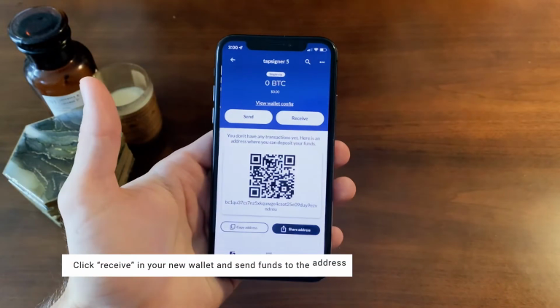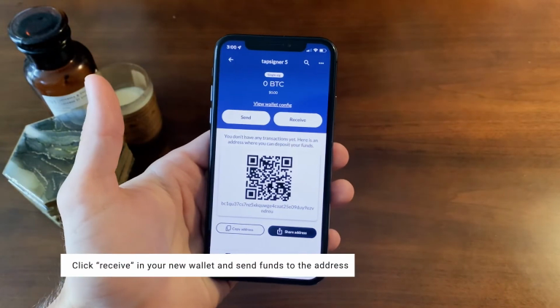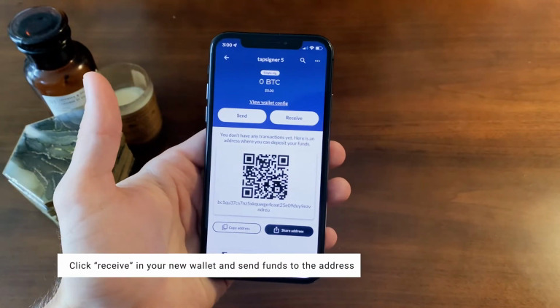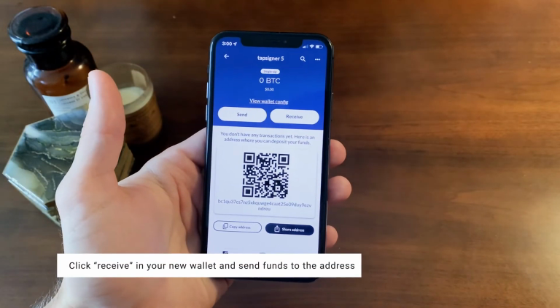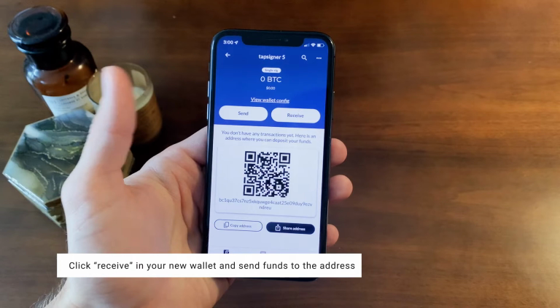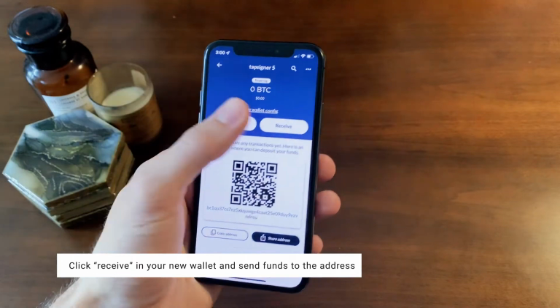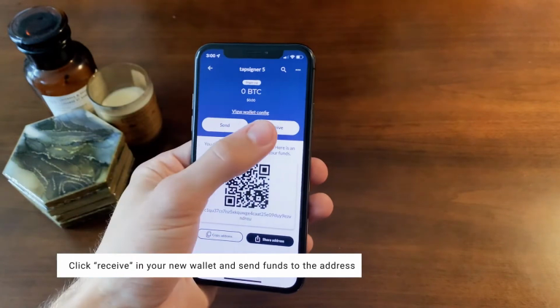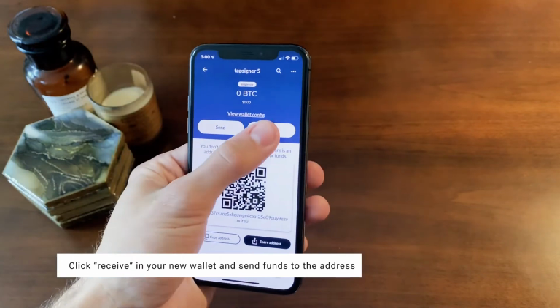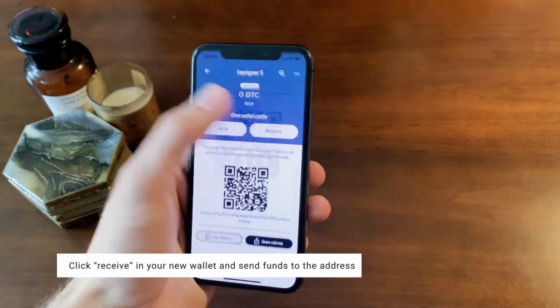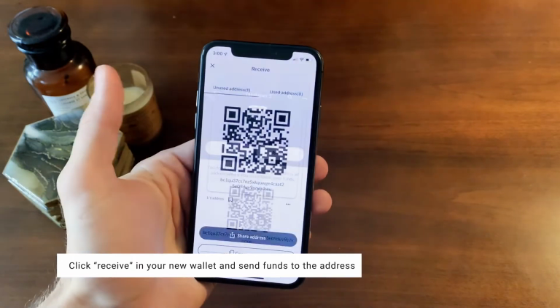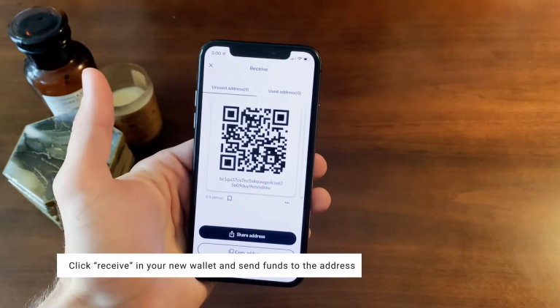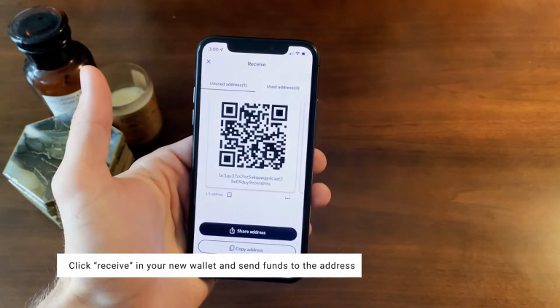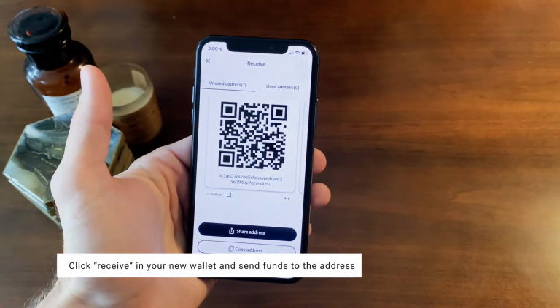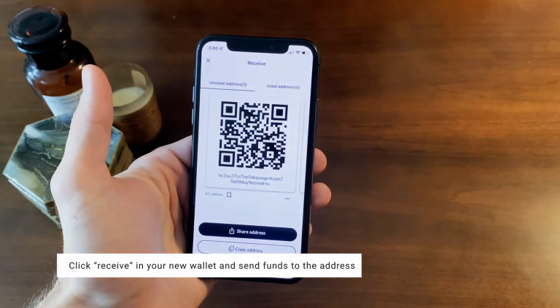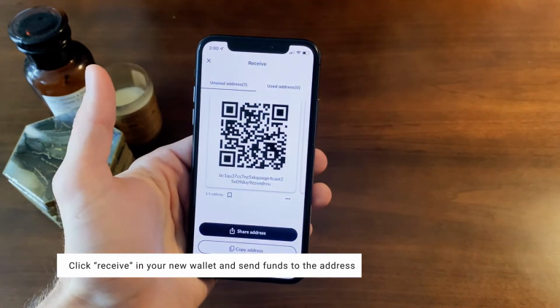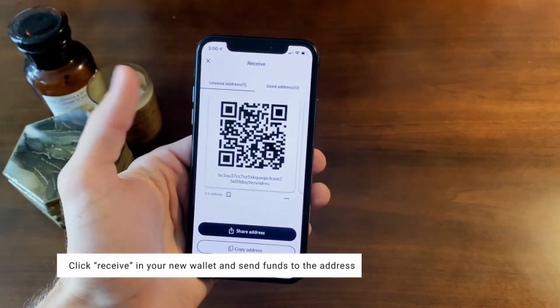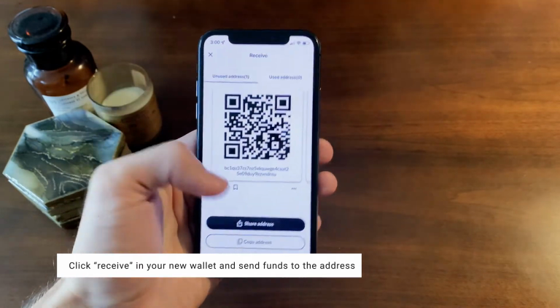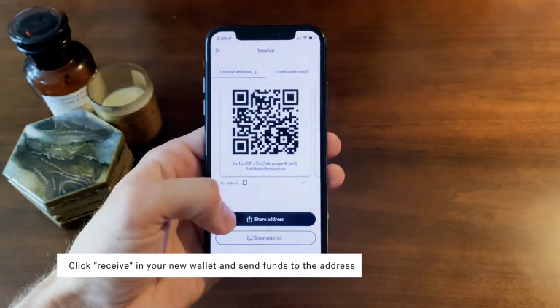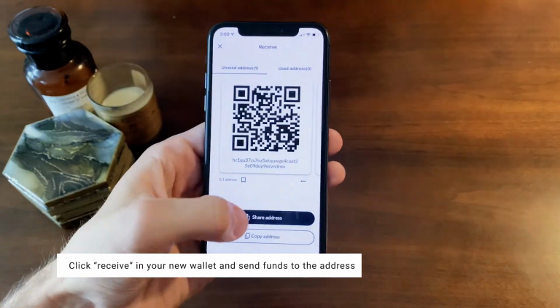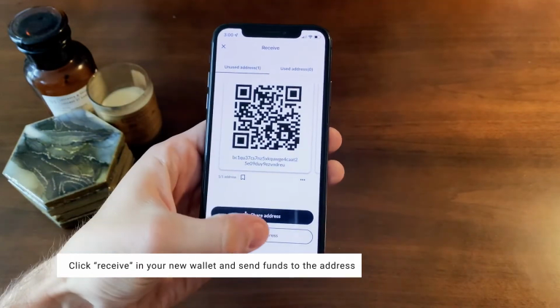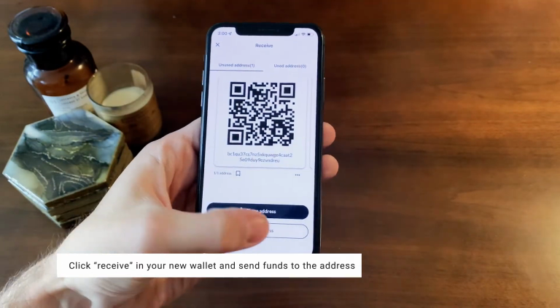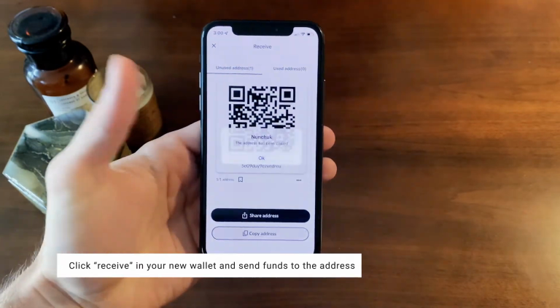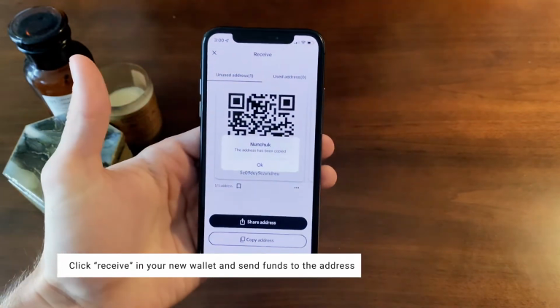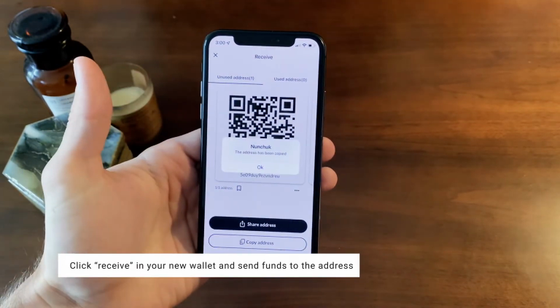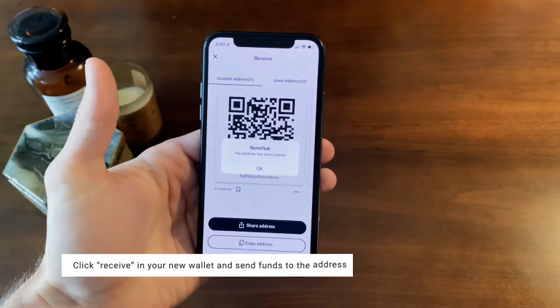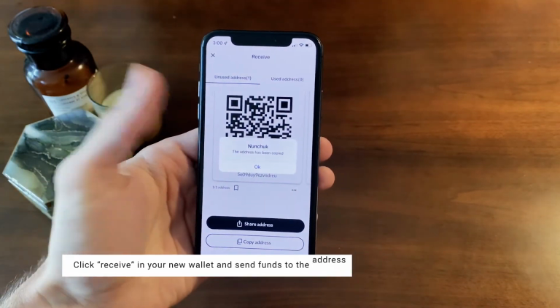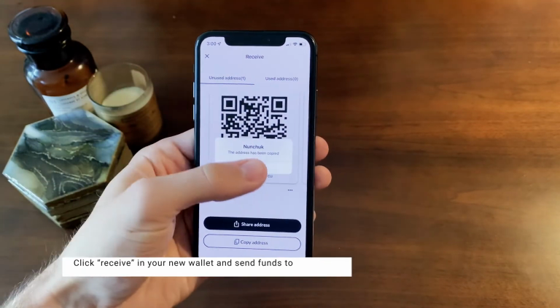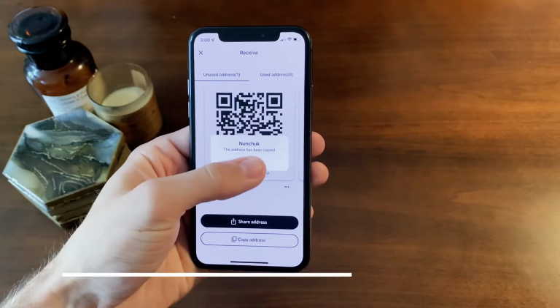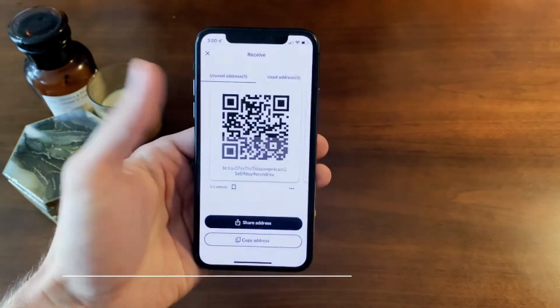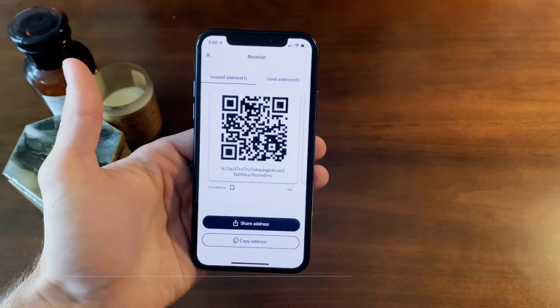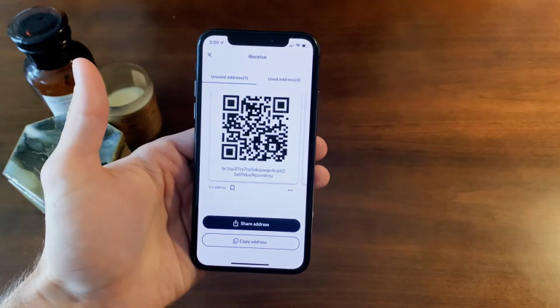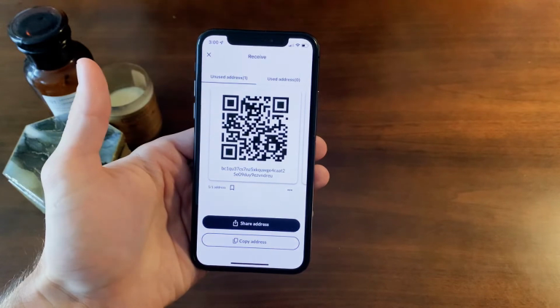In your new wallet, click receive and a QR code should show up. You can scan that directly or copy the address to send funds.